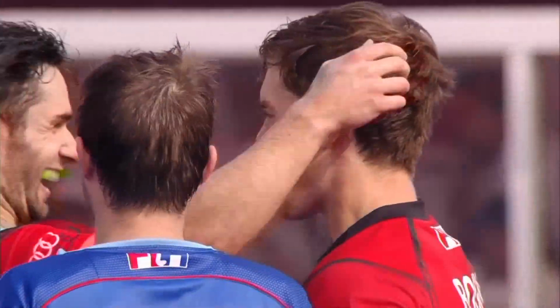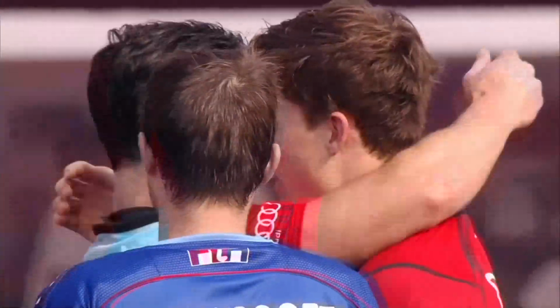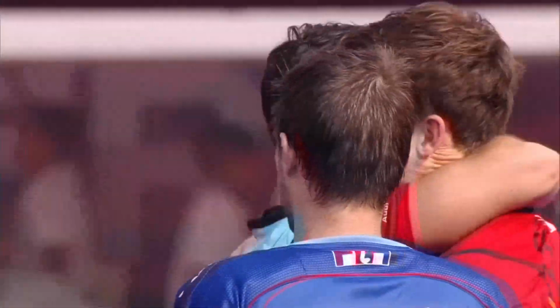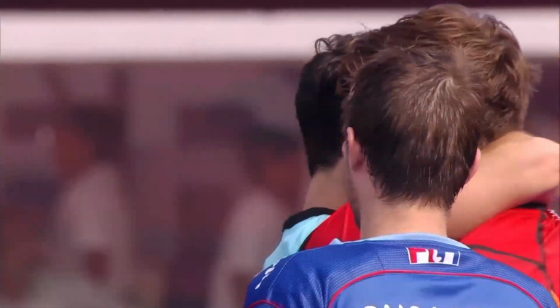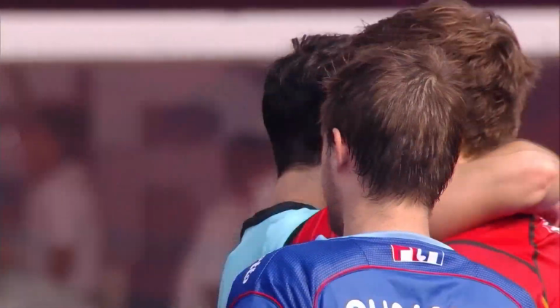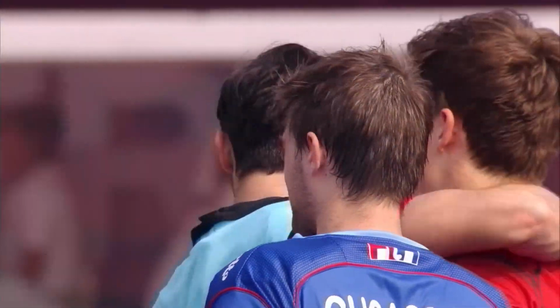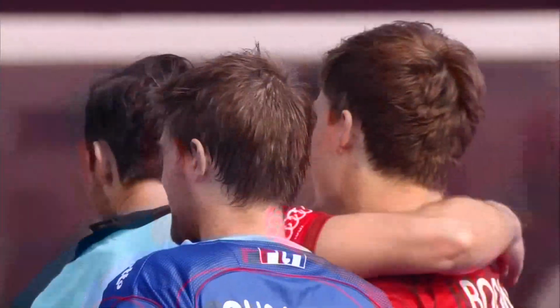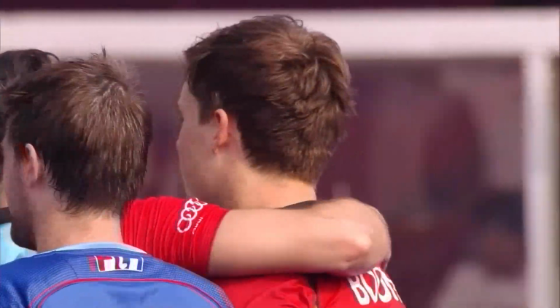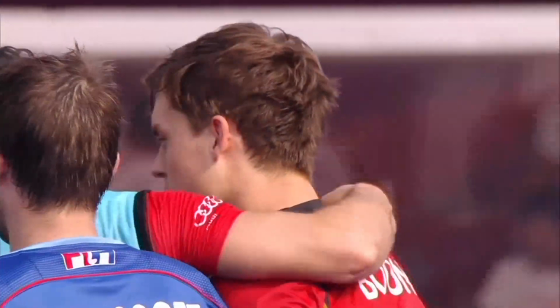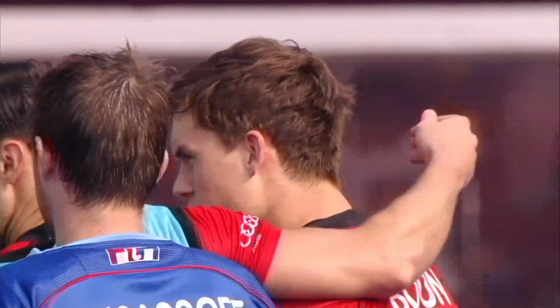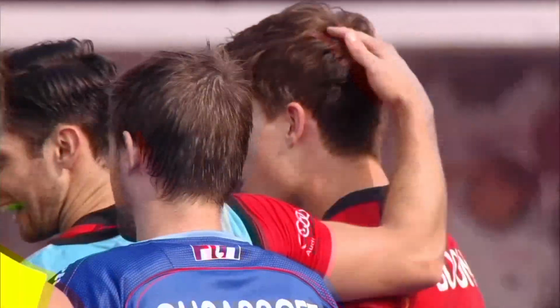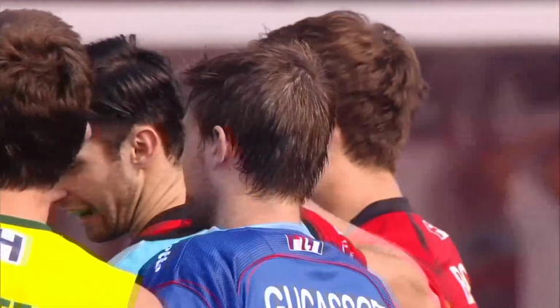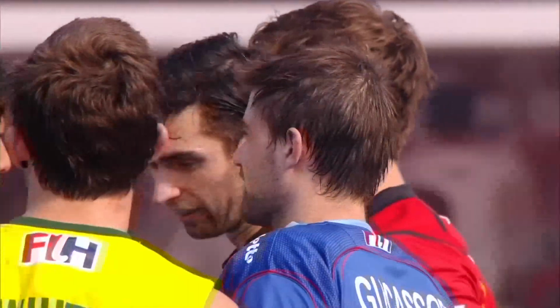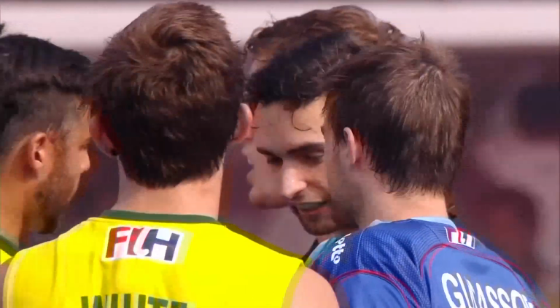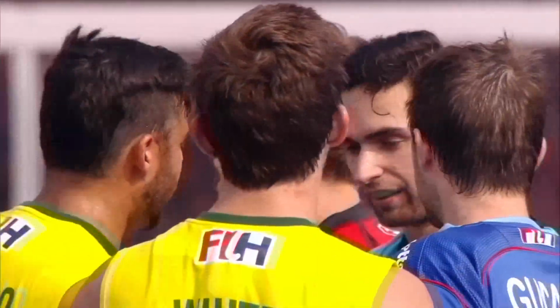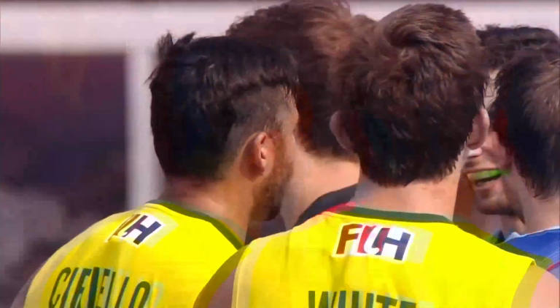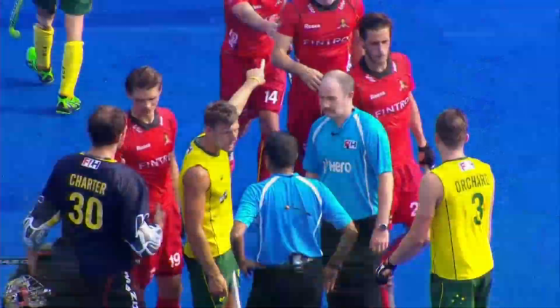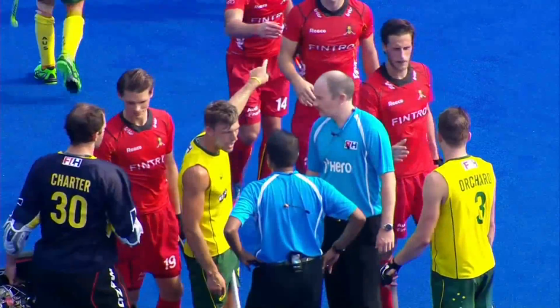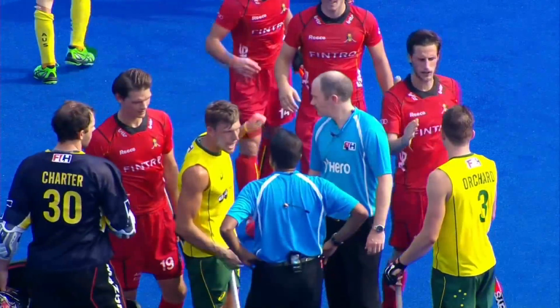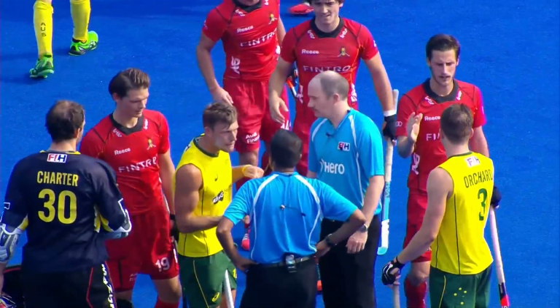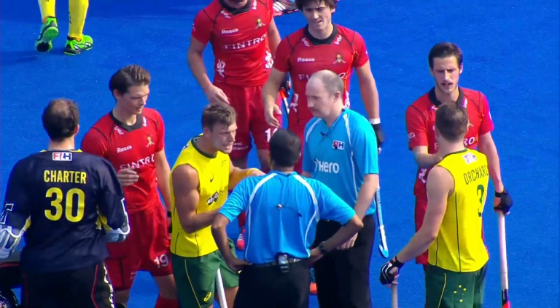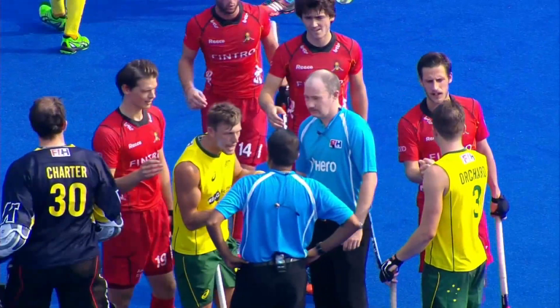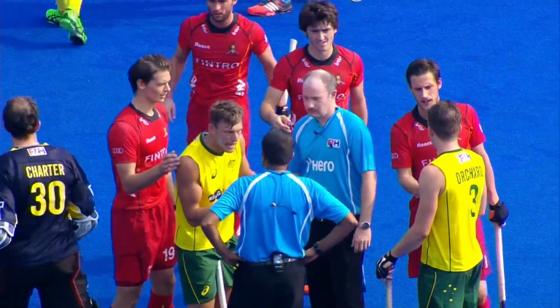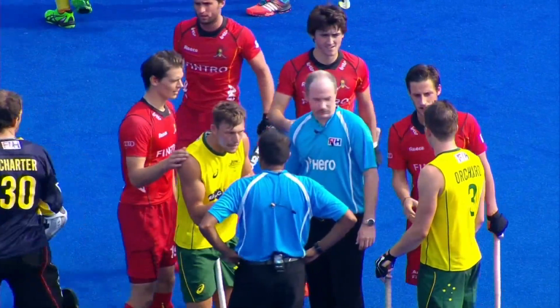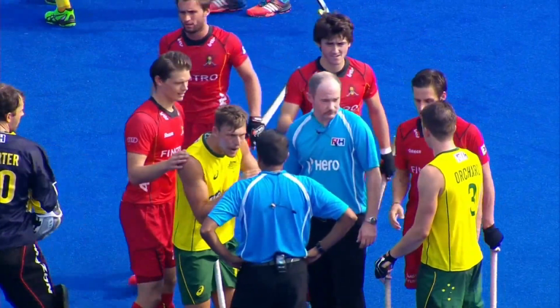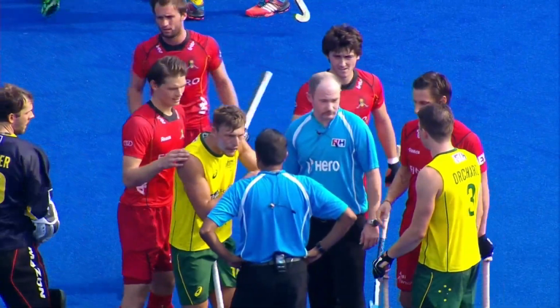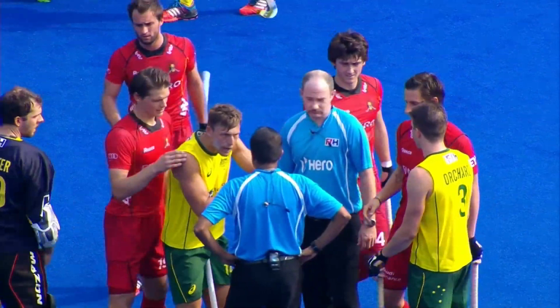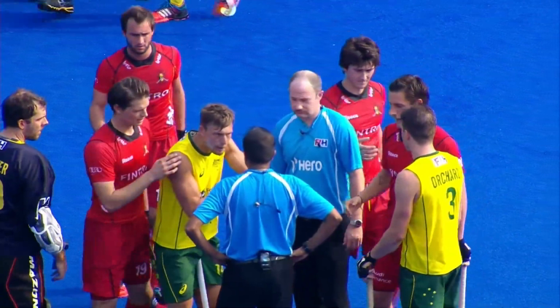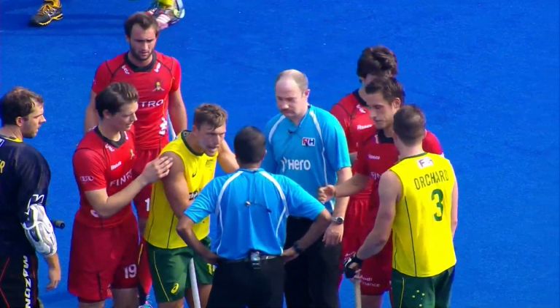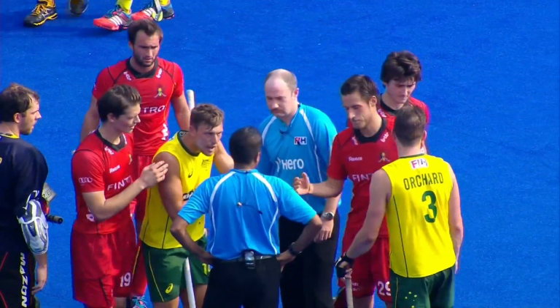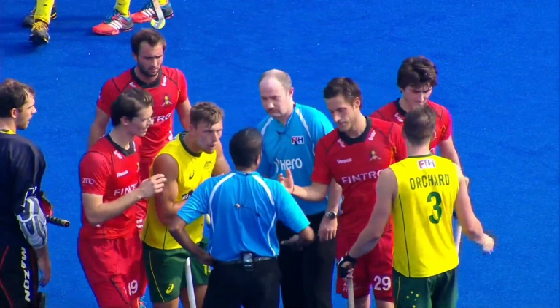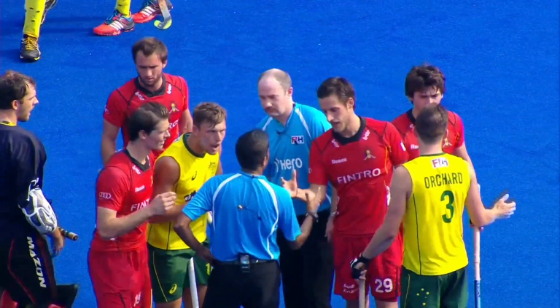Absolute humdinger of a game in the Hero Champions Trophy, which has ended with honors even for both teams.